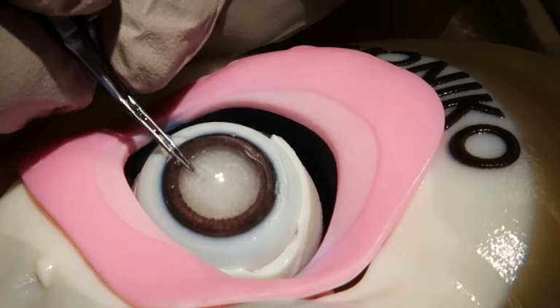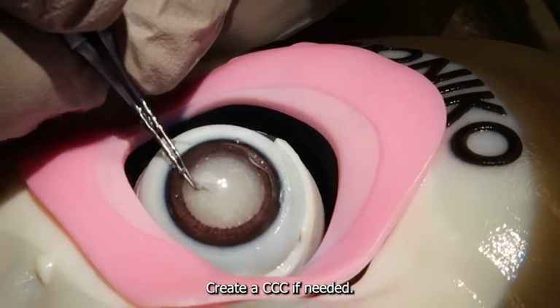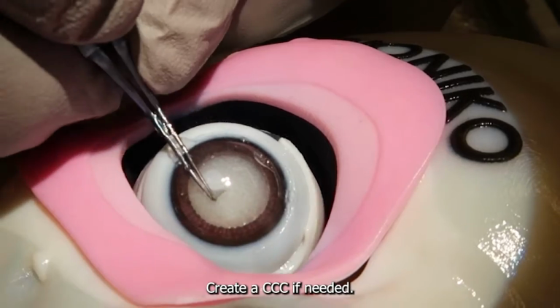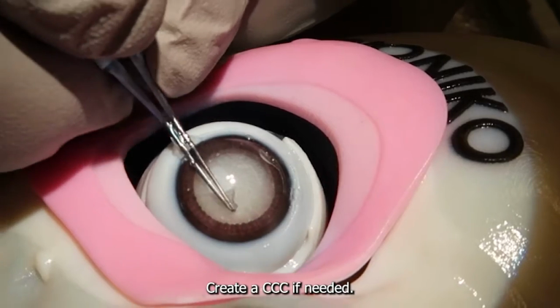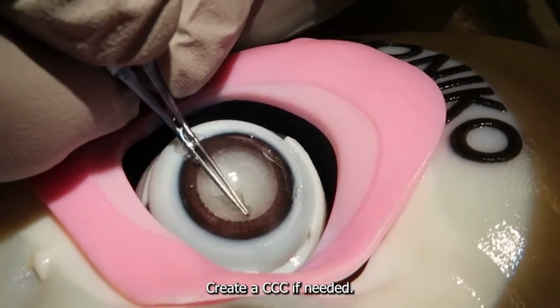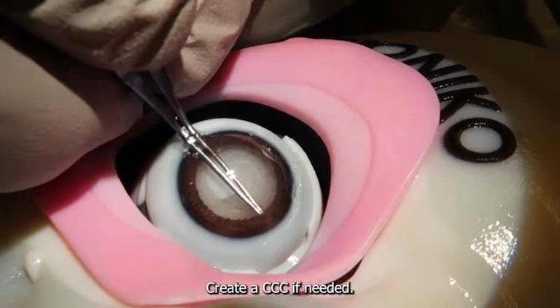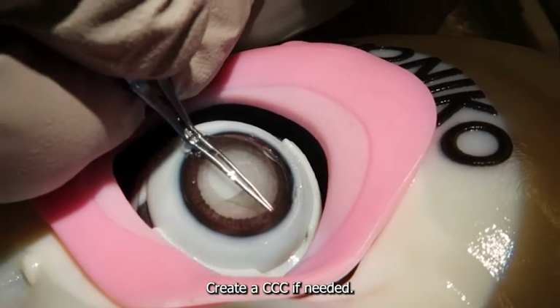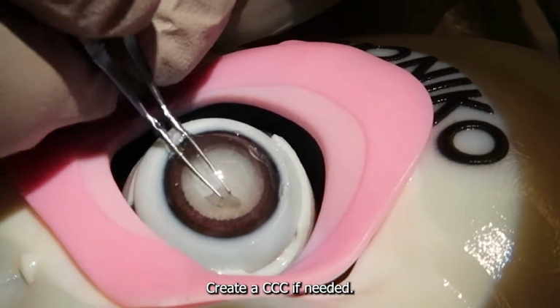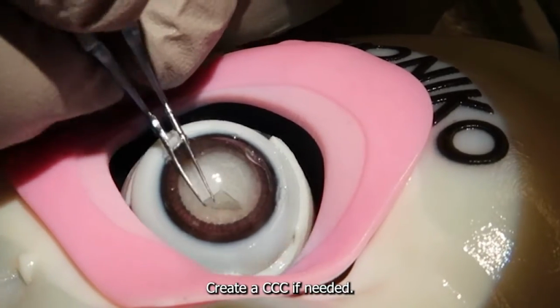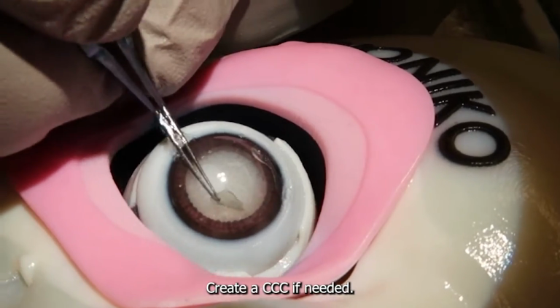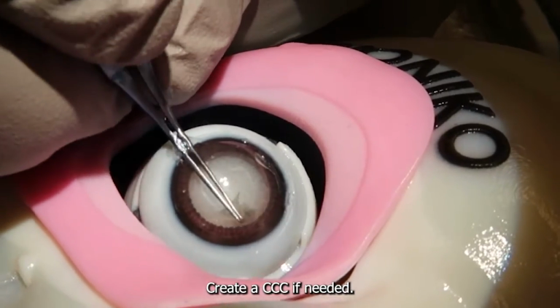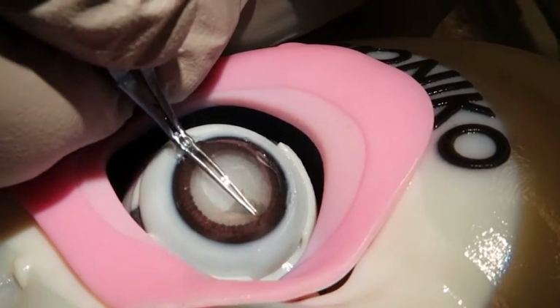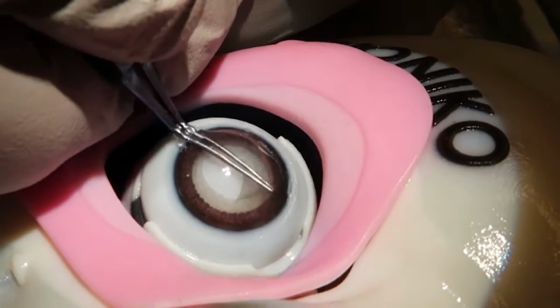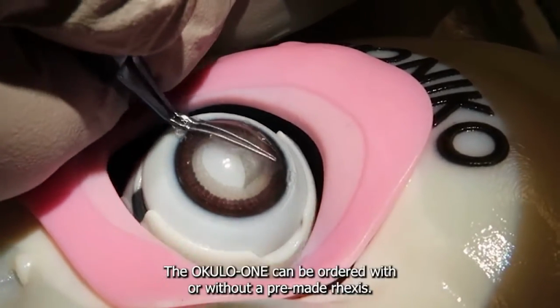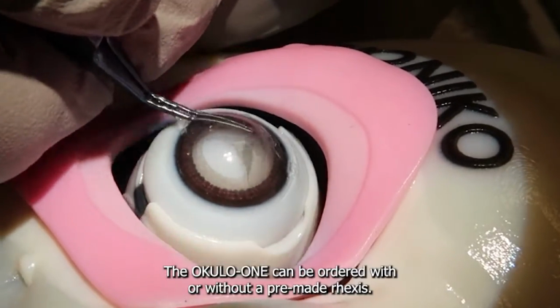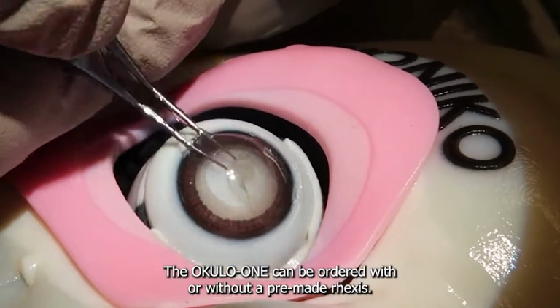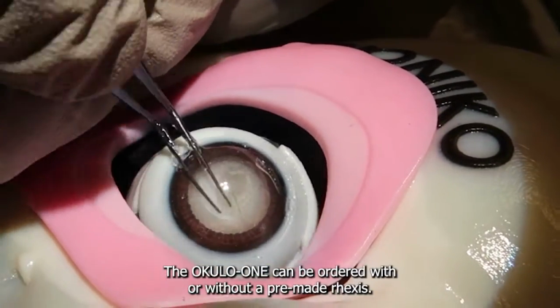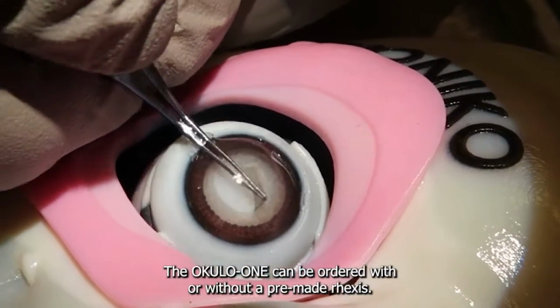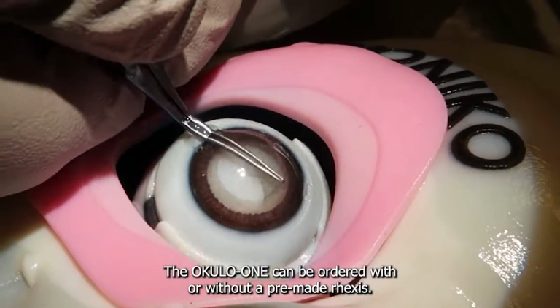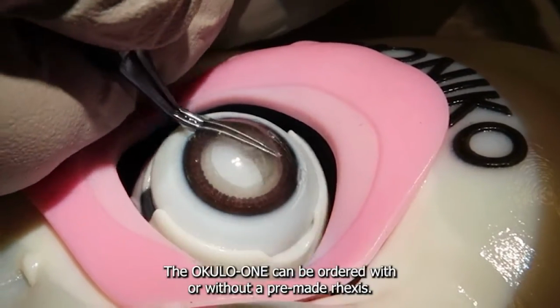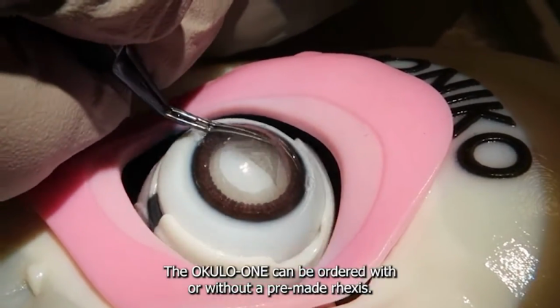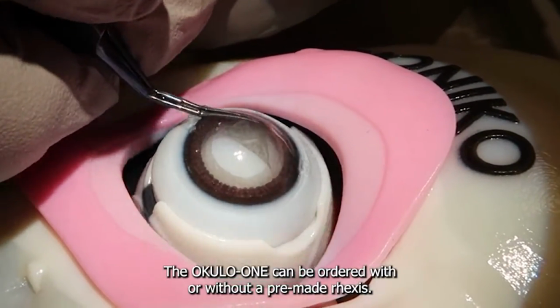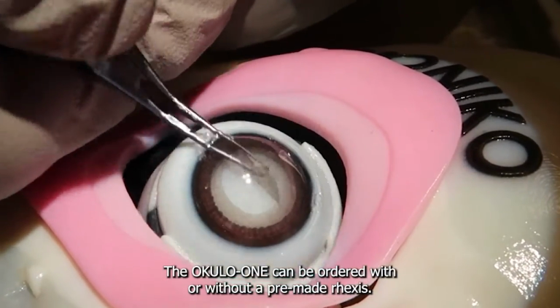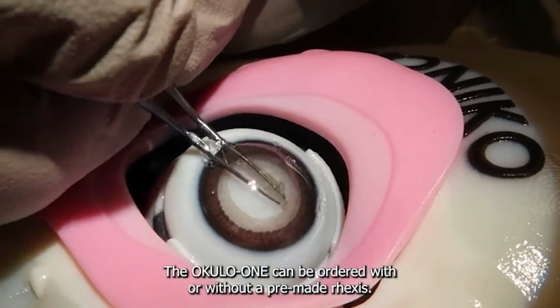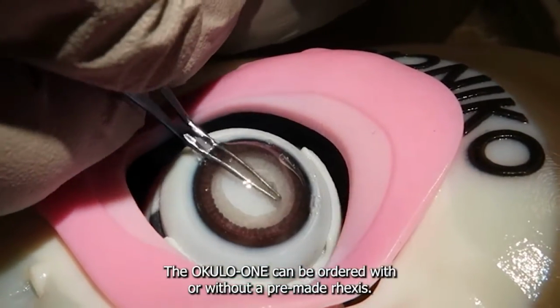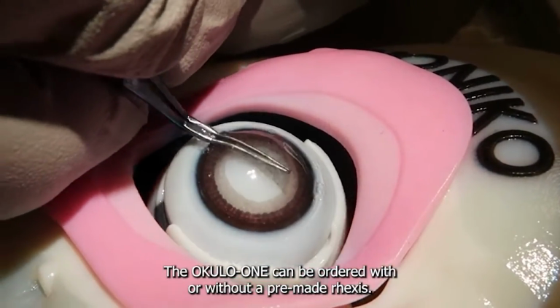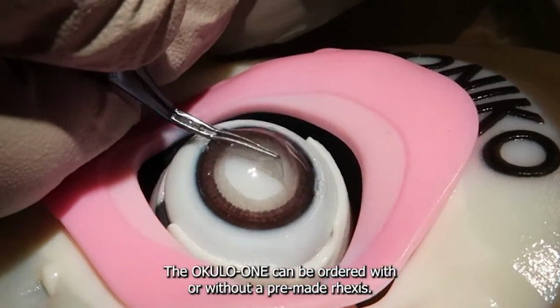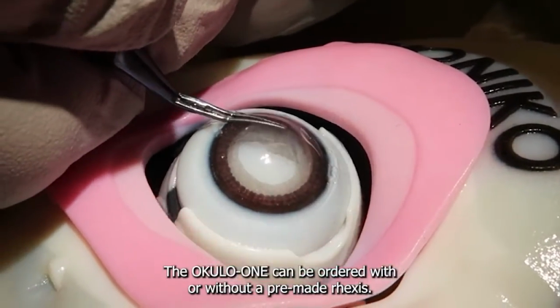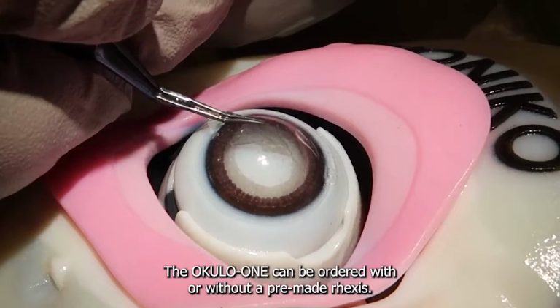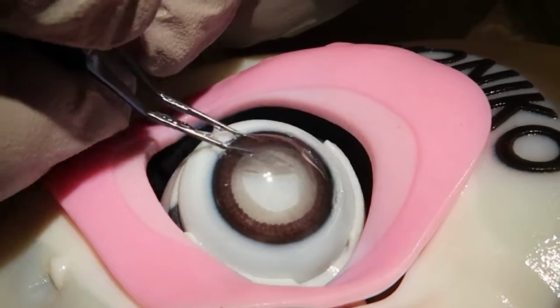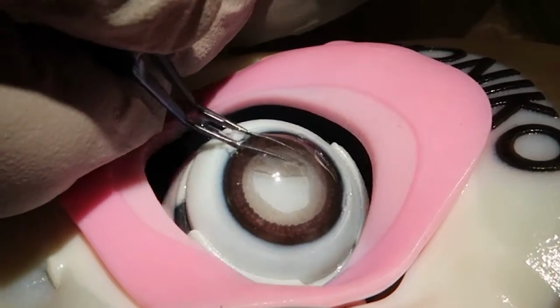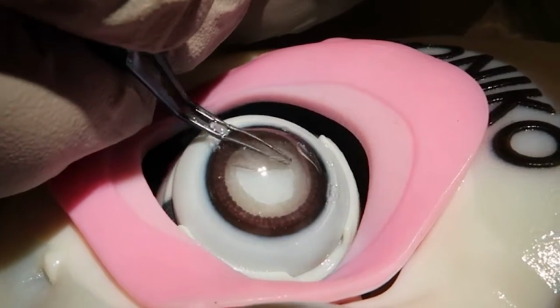Create a CCC if needed. The Oculo I can be ordered with or without a pre-made rexus.